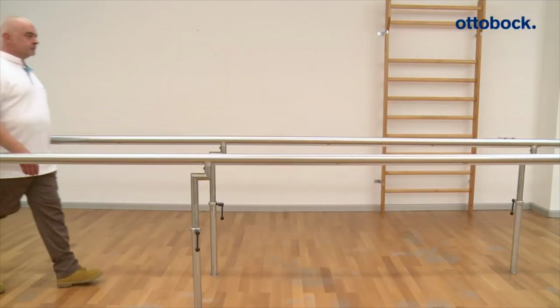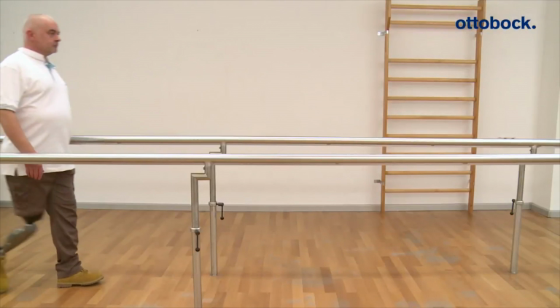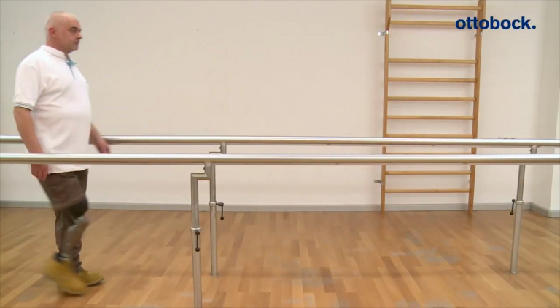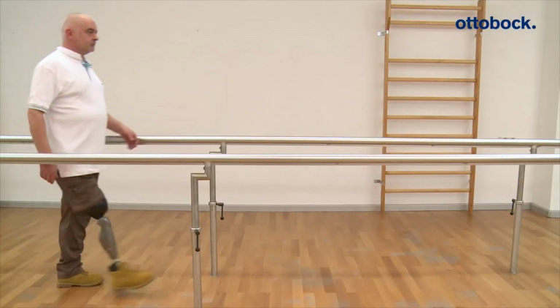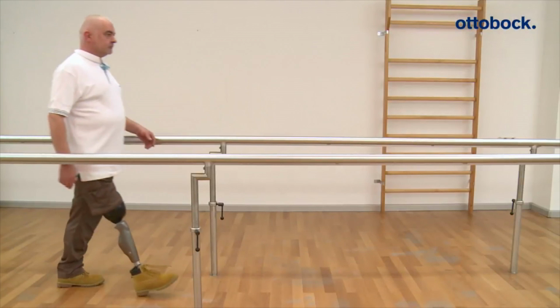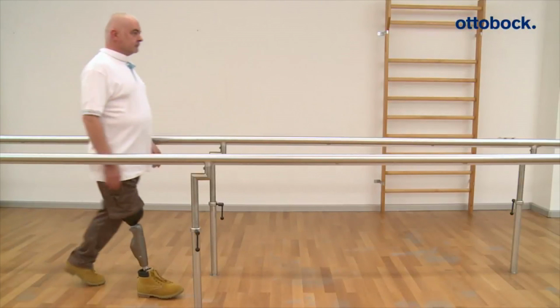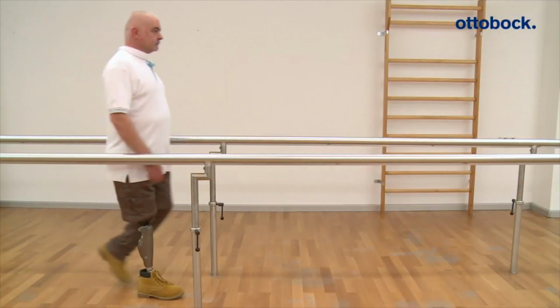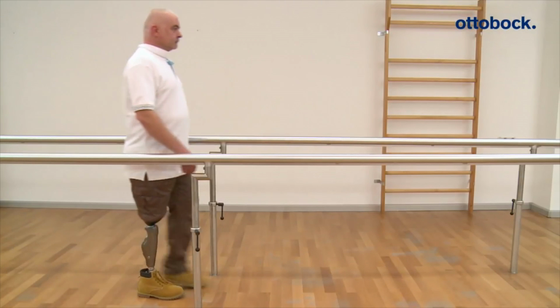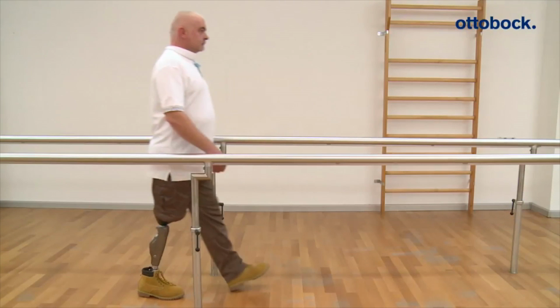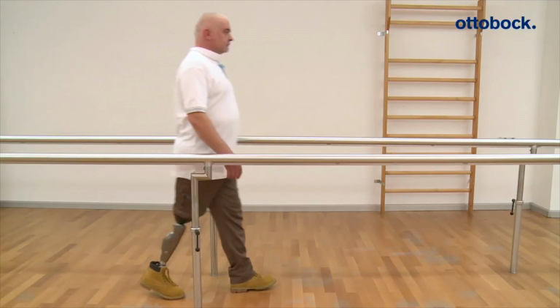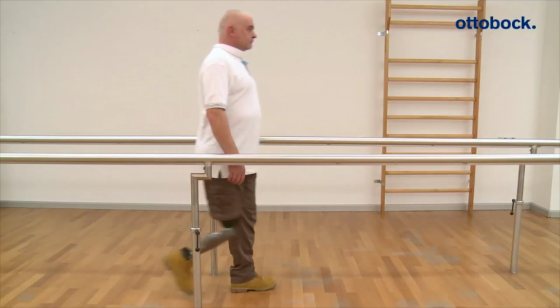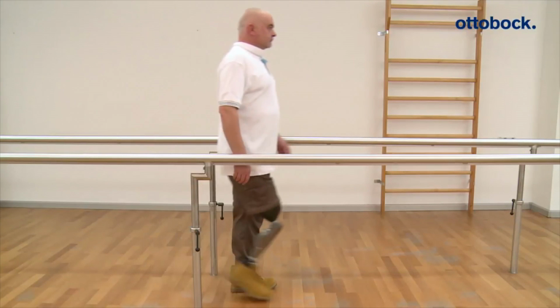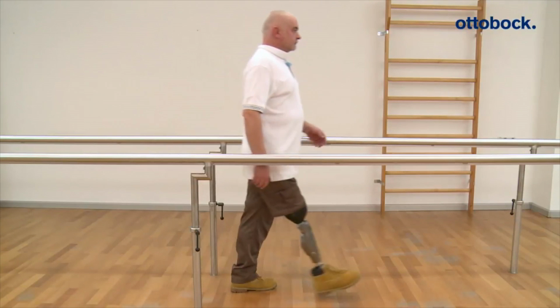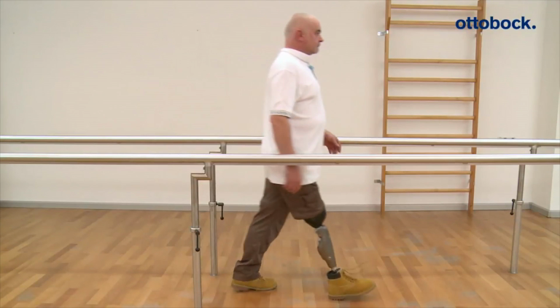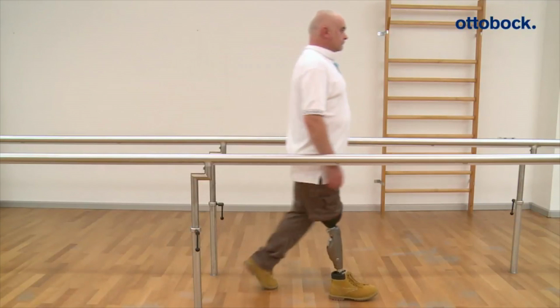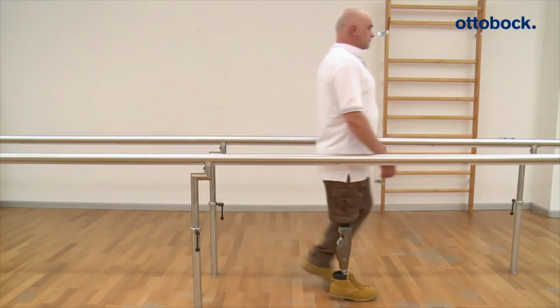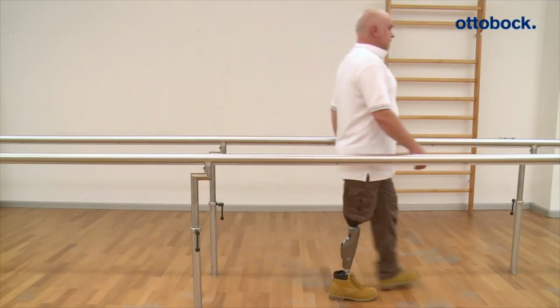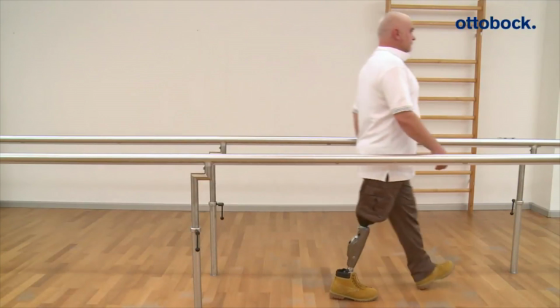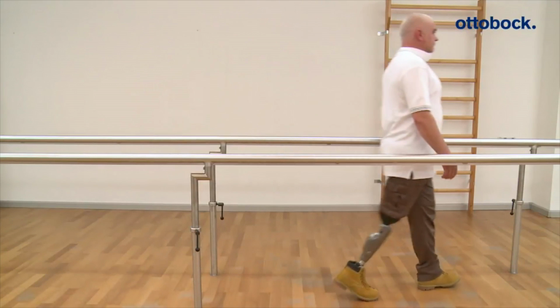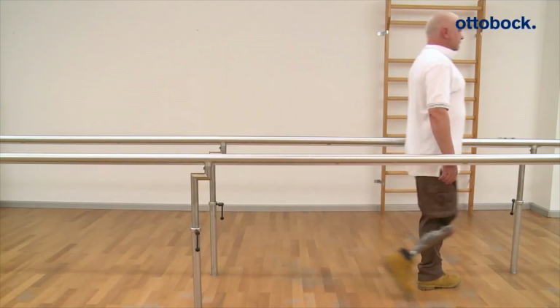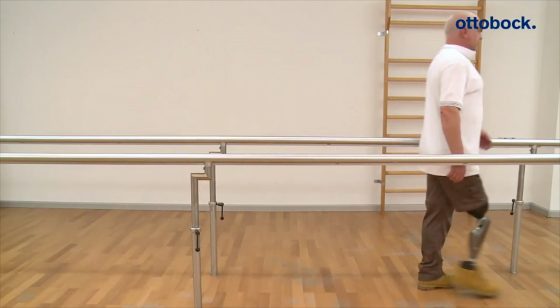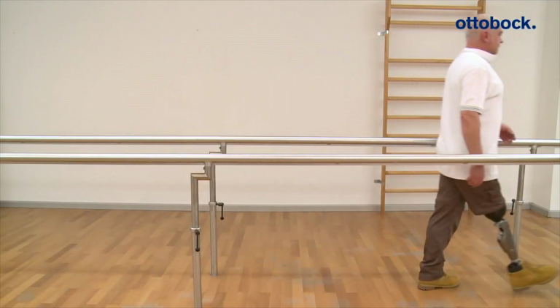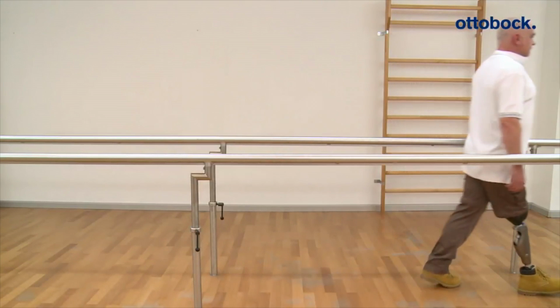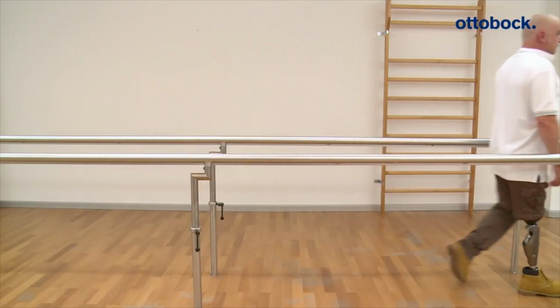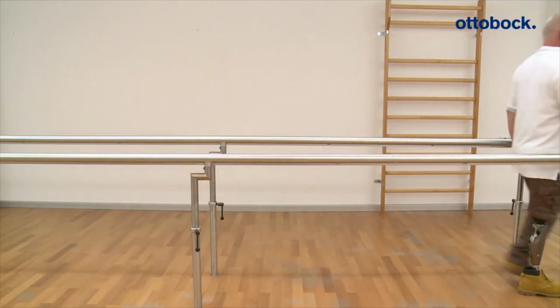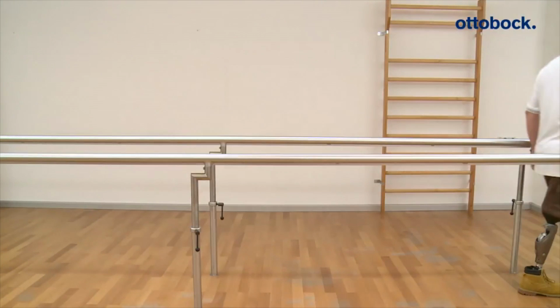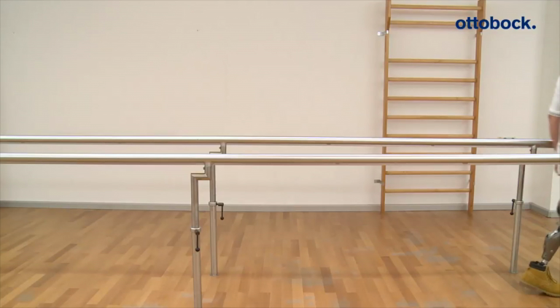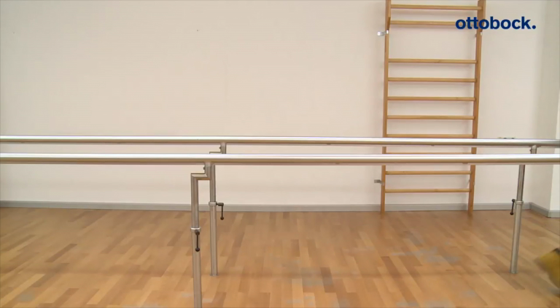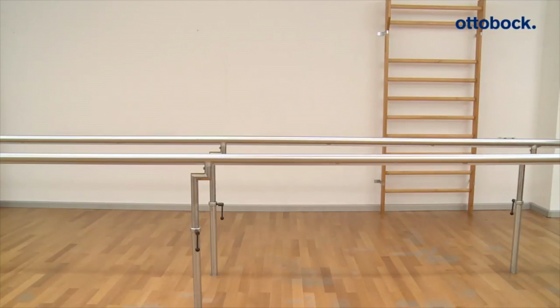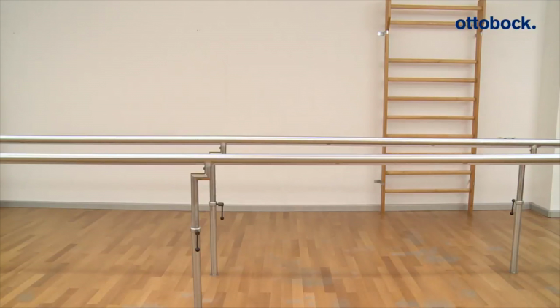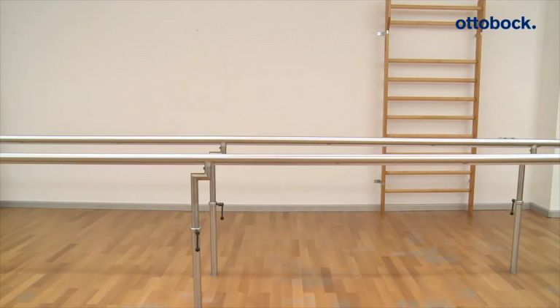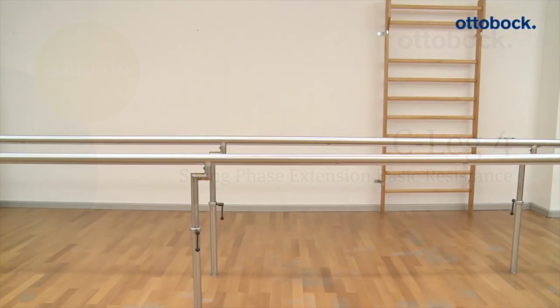If the basic resistance is set optimally for the patient, the thigh swings forward in a harmonic way.